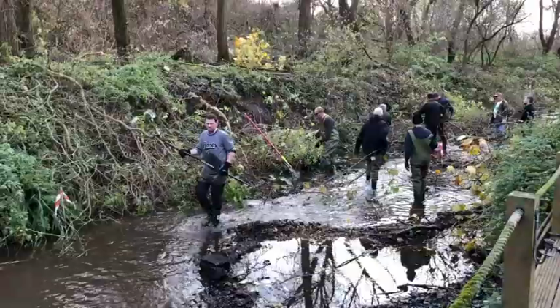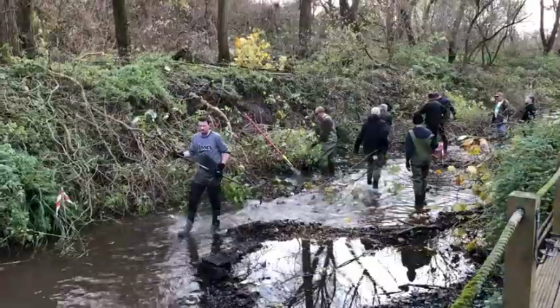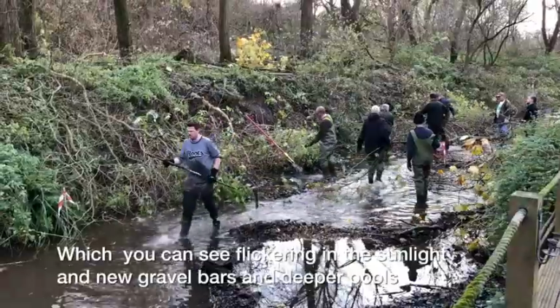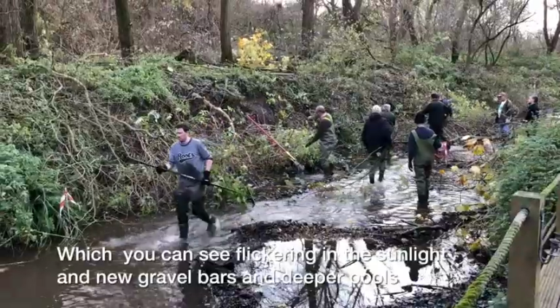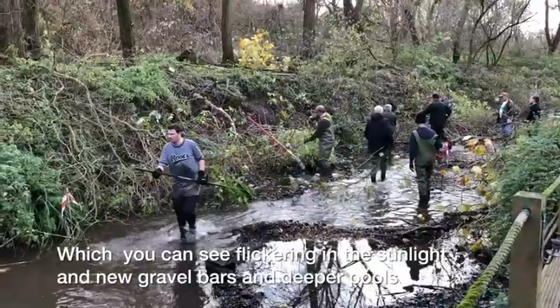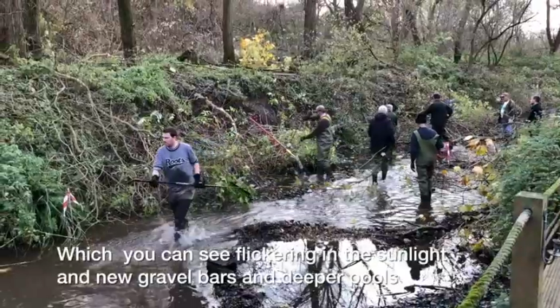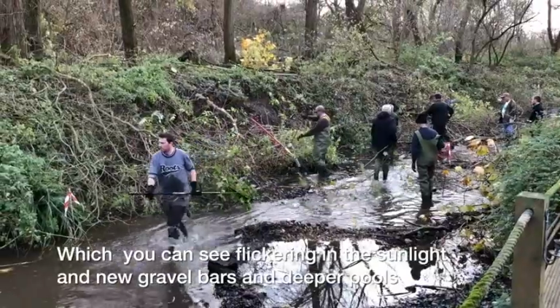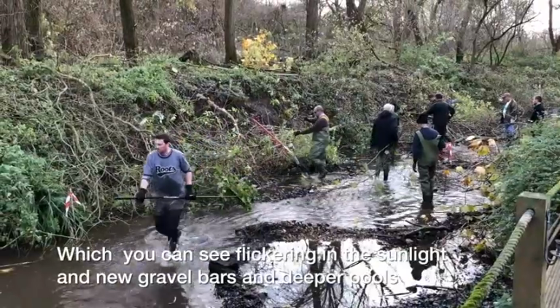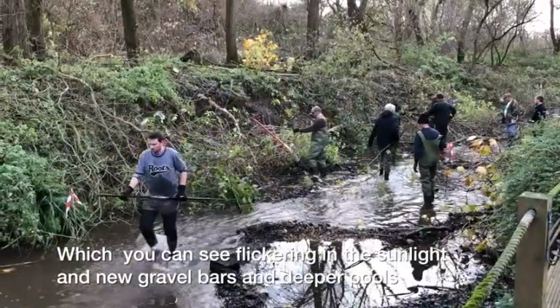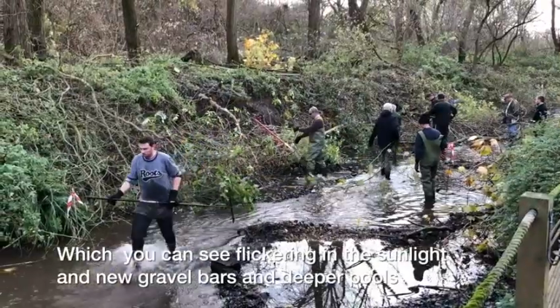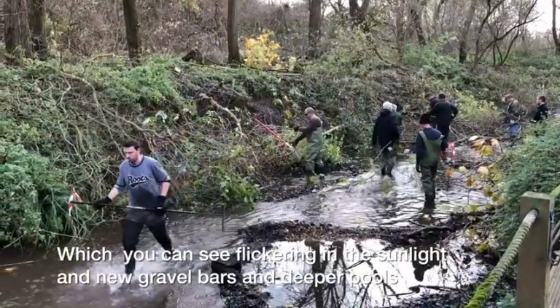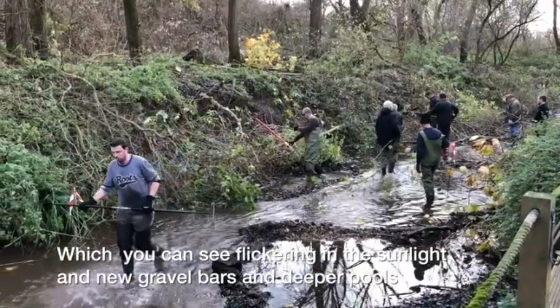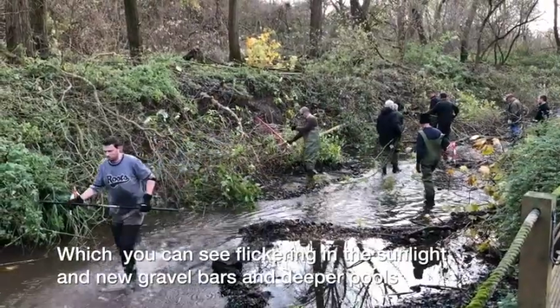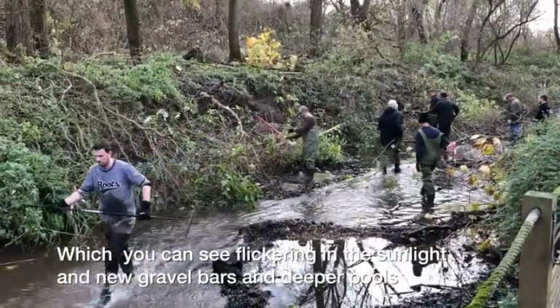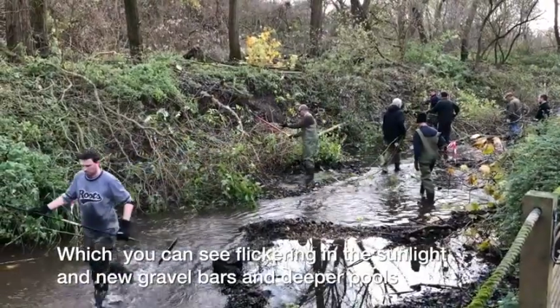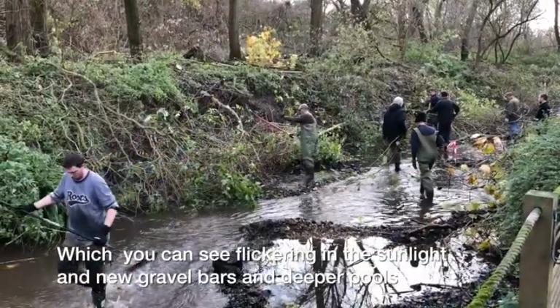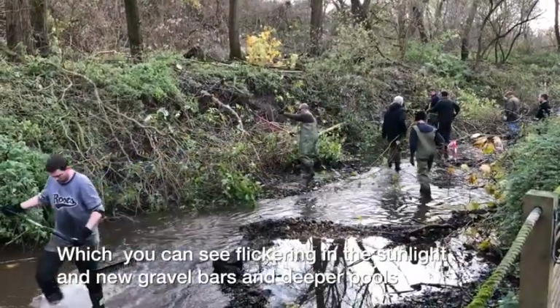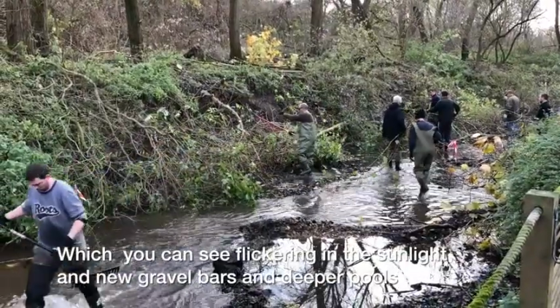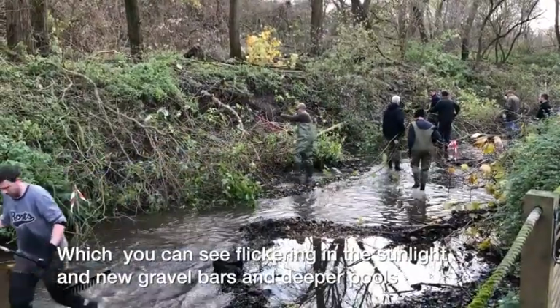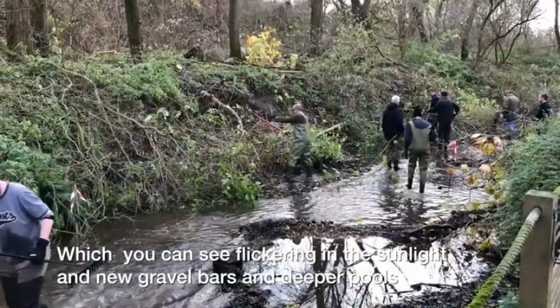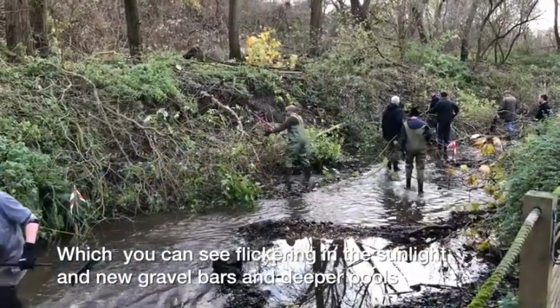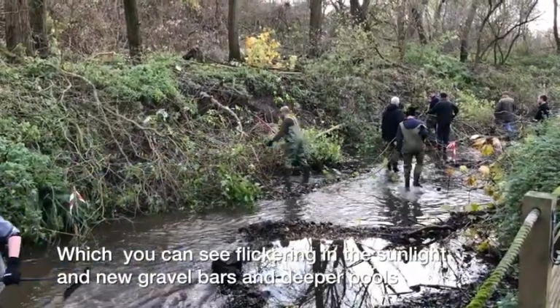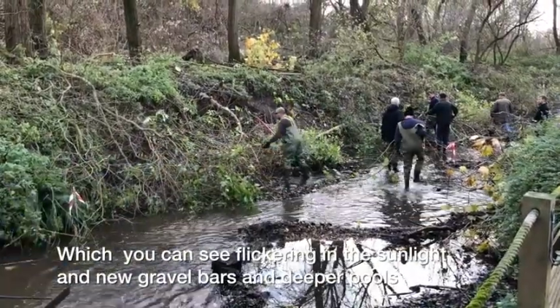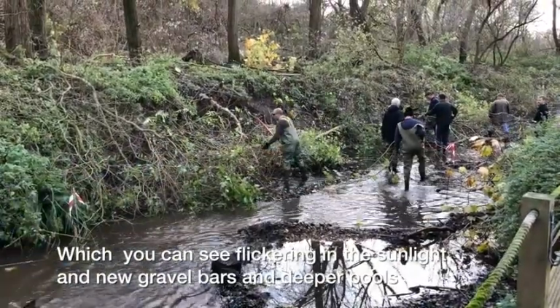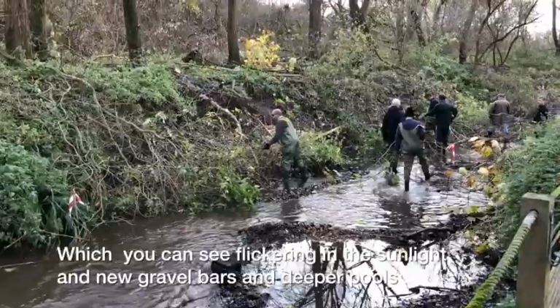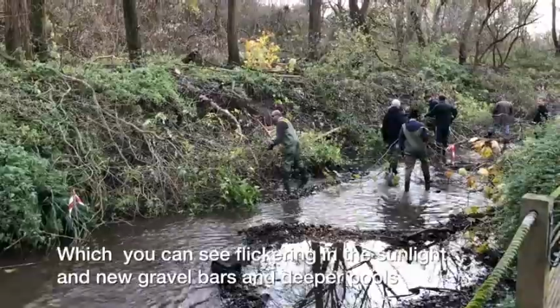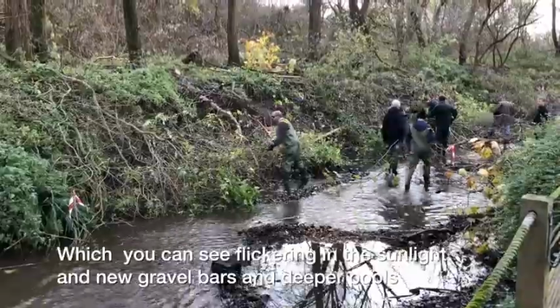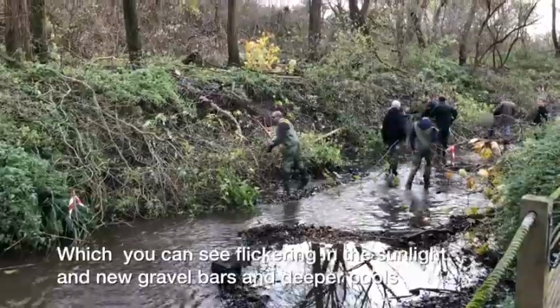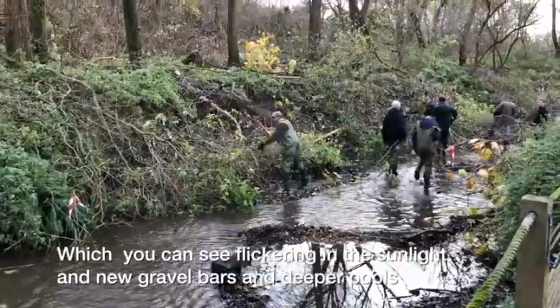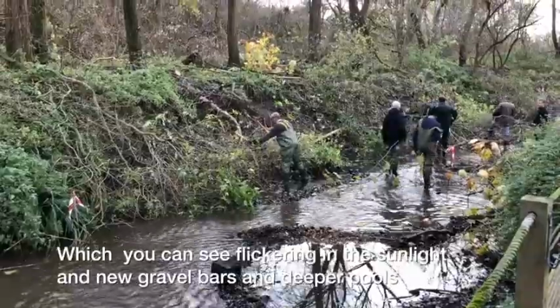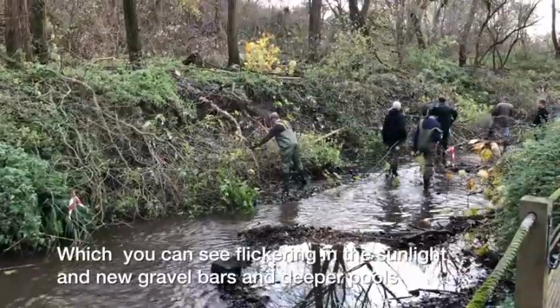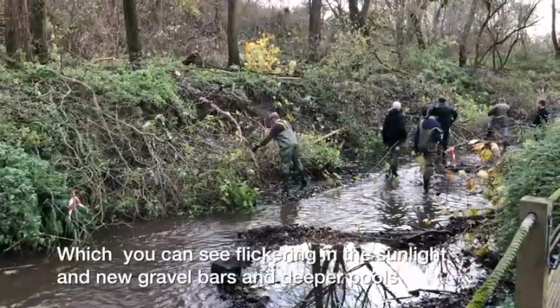We've formed riffles, which you can see flickering in the sunlight there, and new gravel bars and deeper pools.